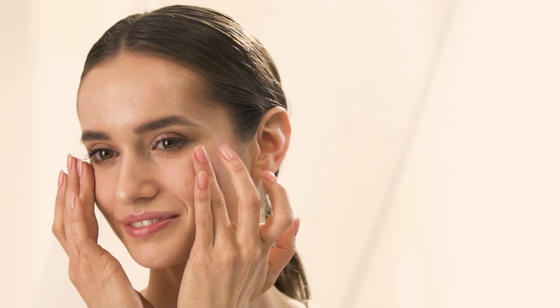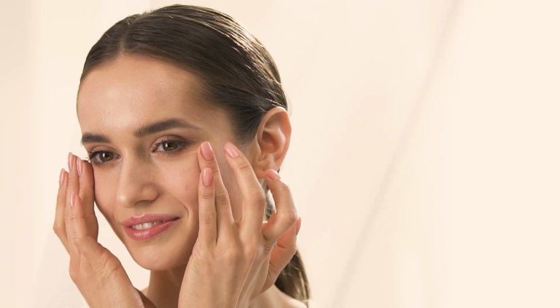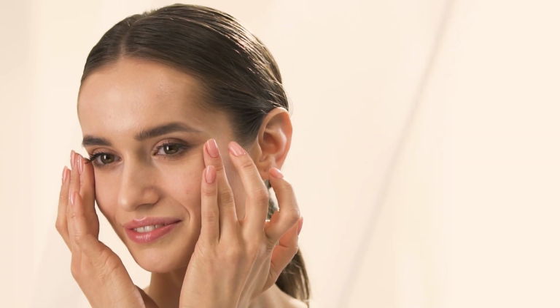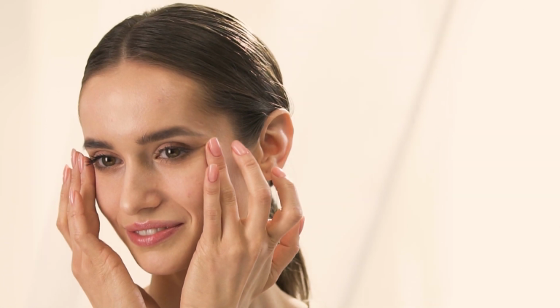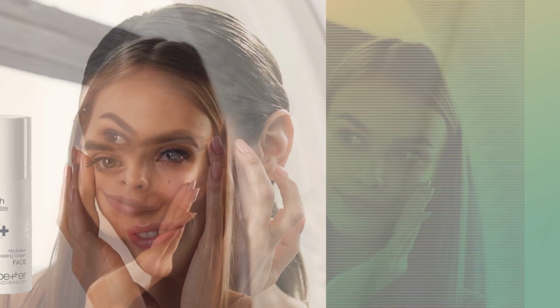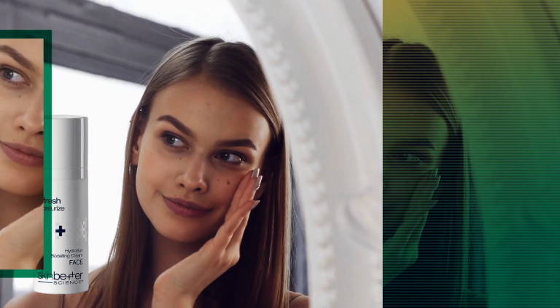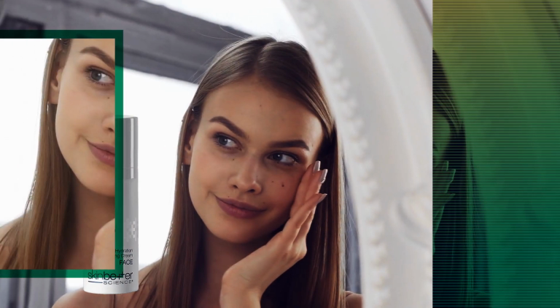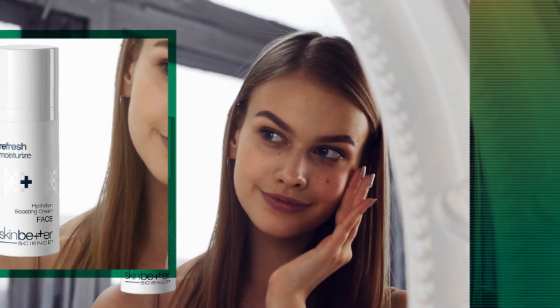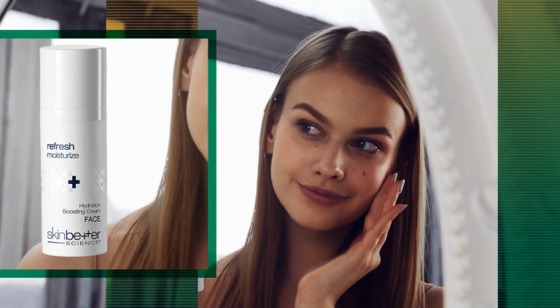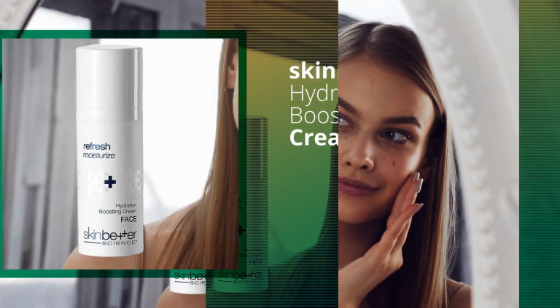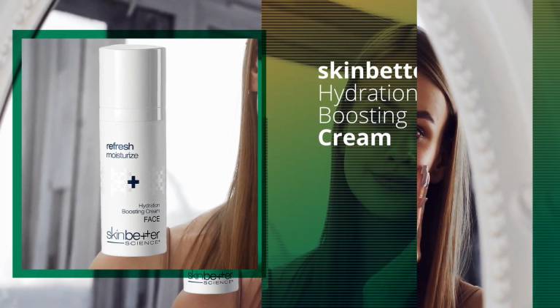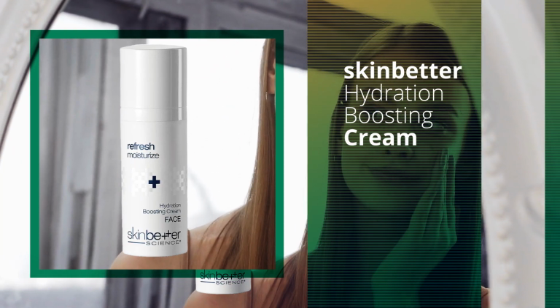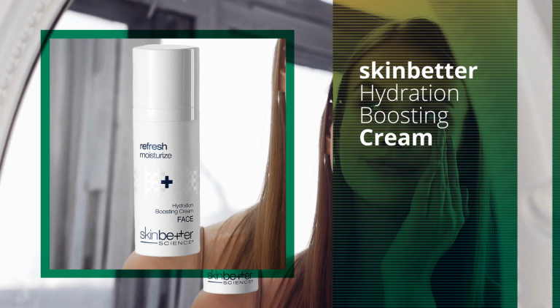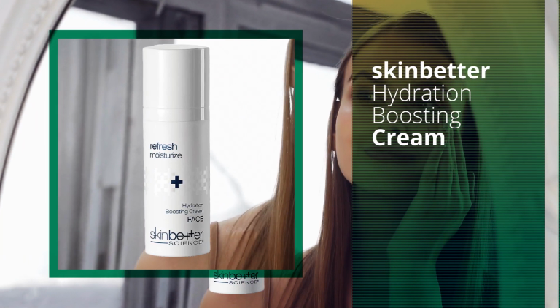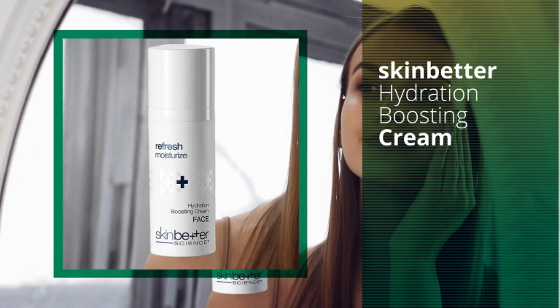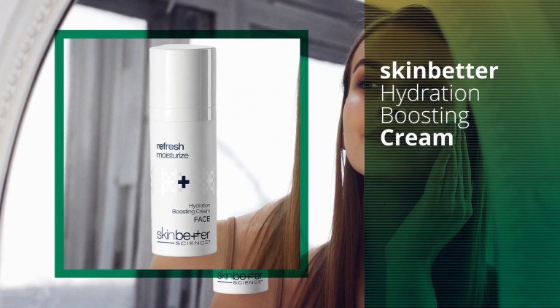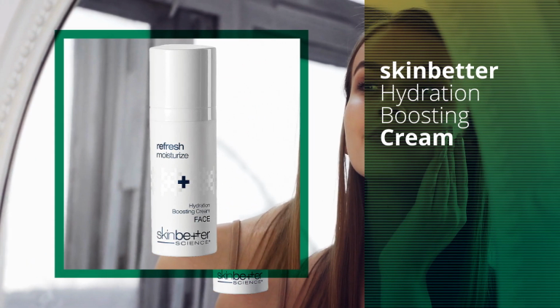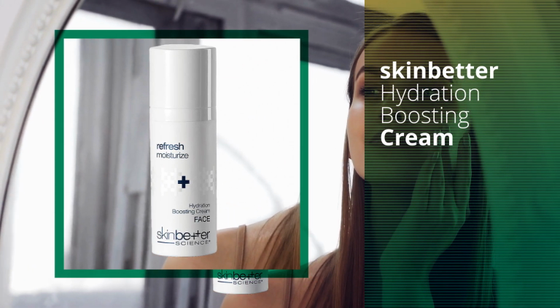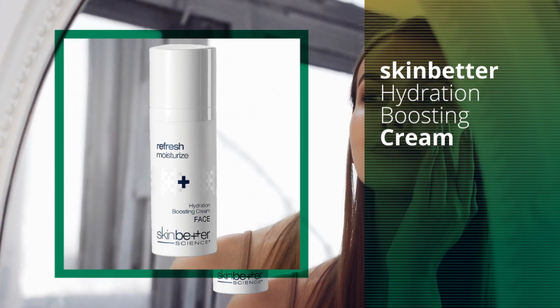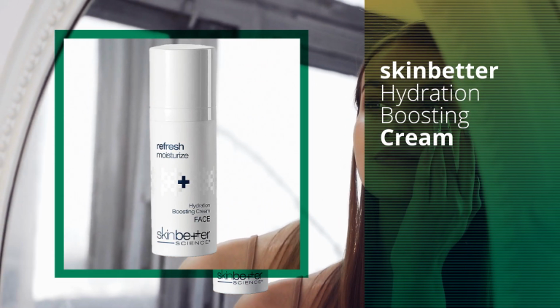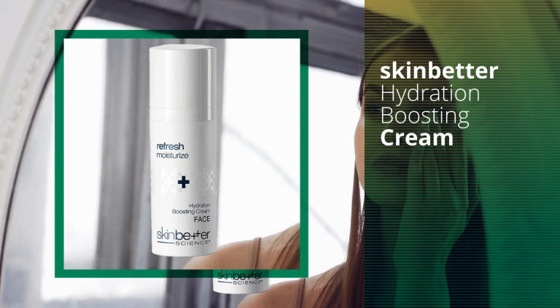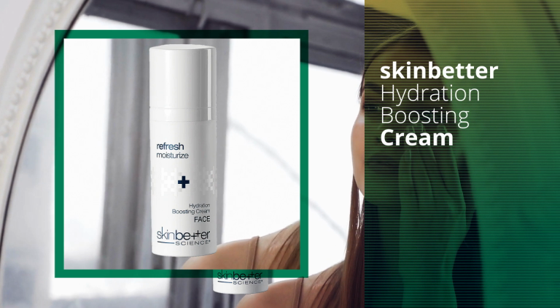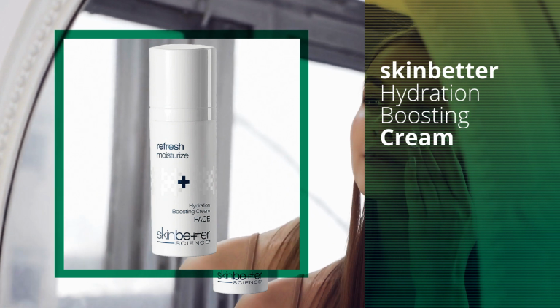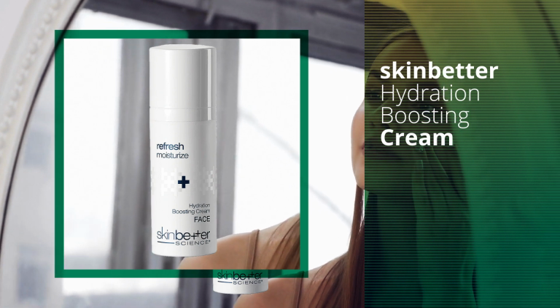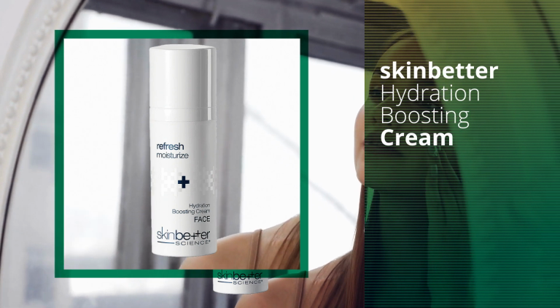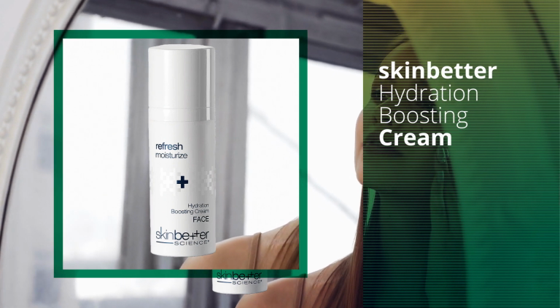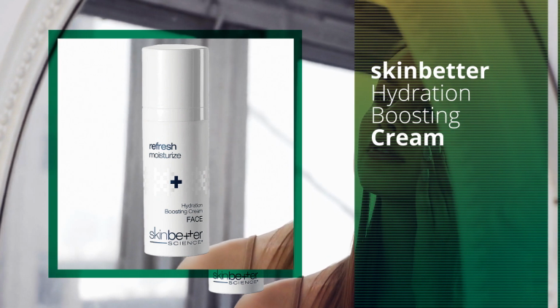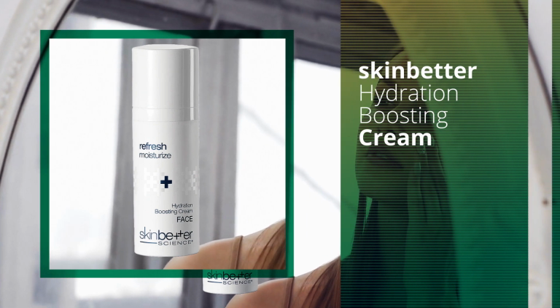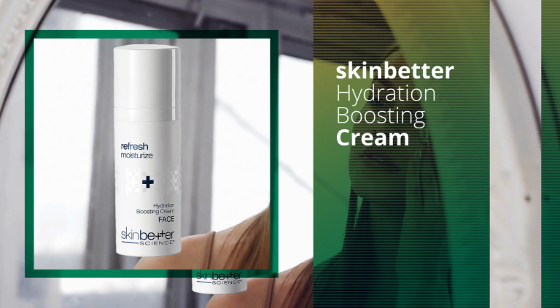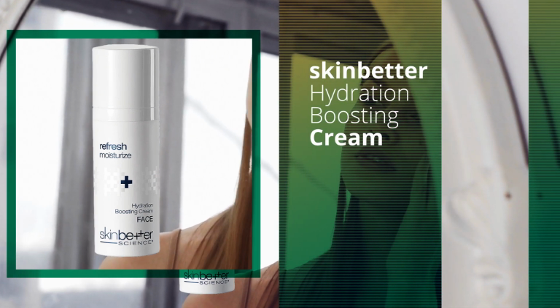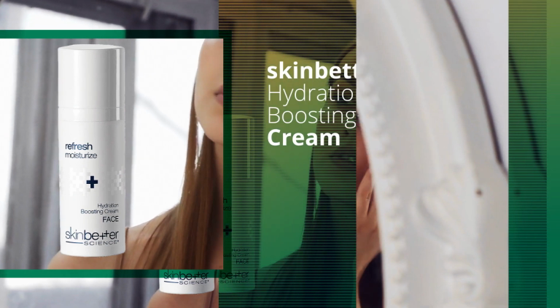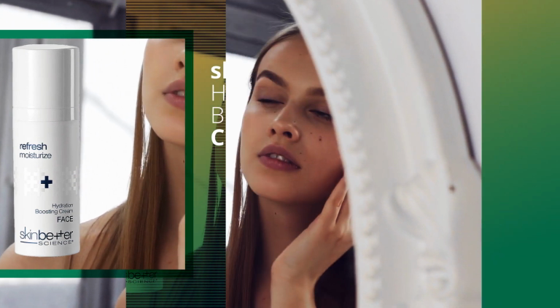Be sure to choose a light lotion that's fast-absorbing yet still hydrating, such as Skin Better Hydration Boosting Cream.